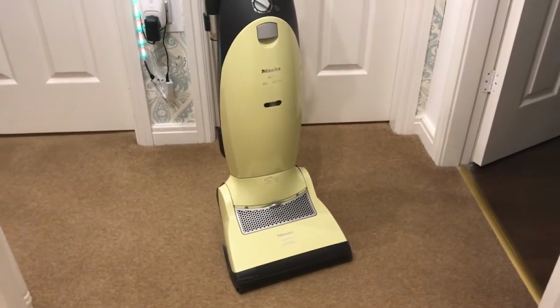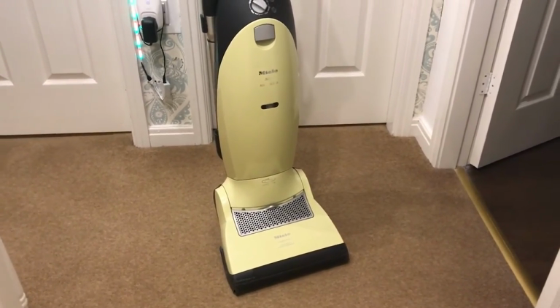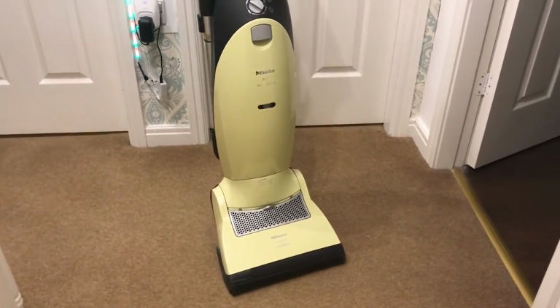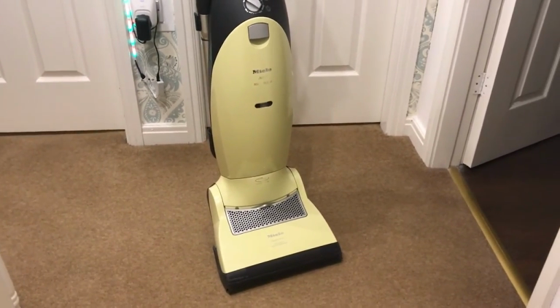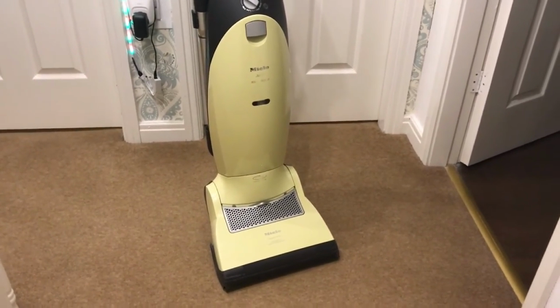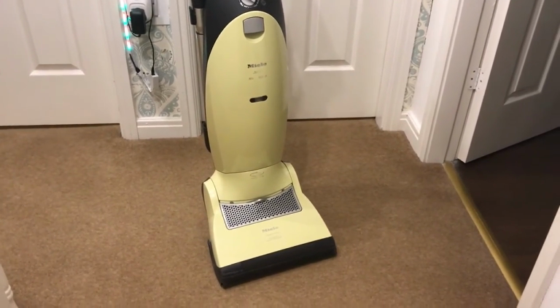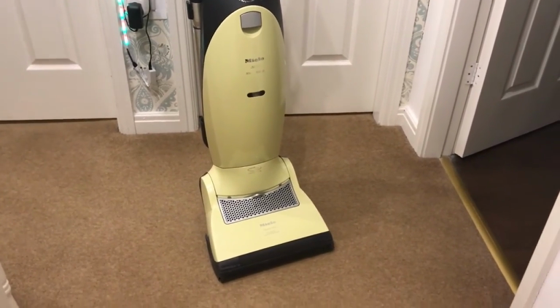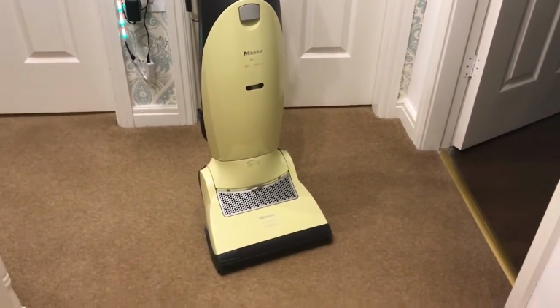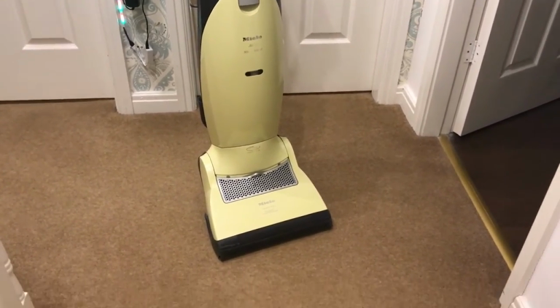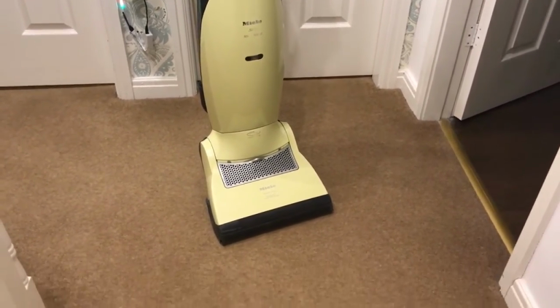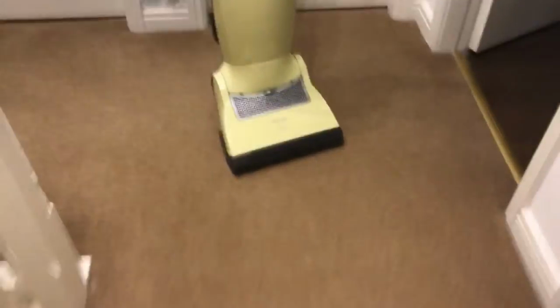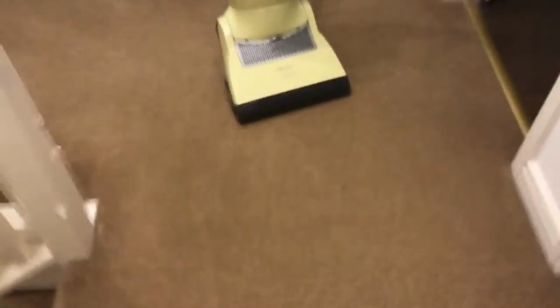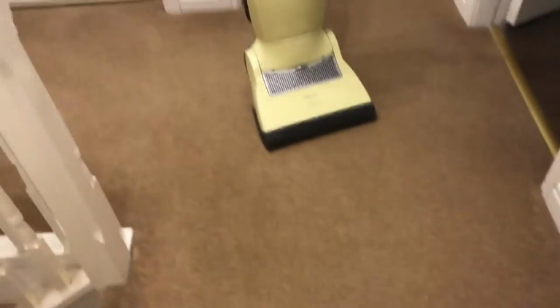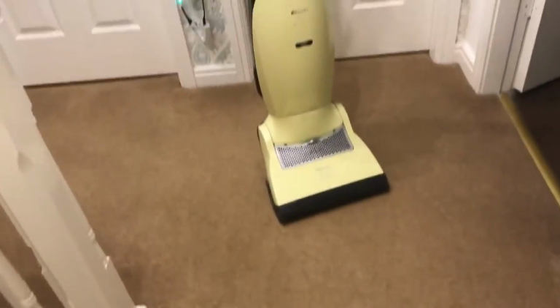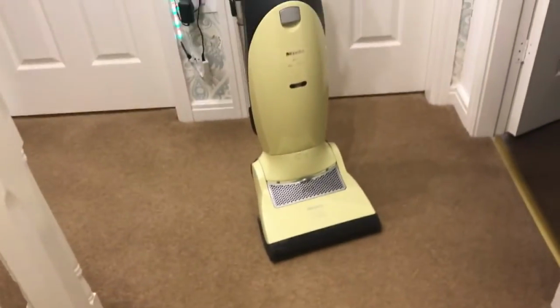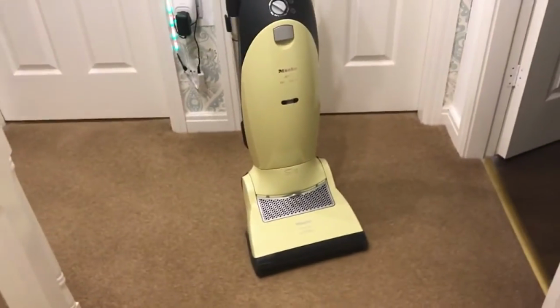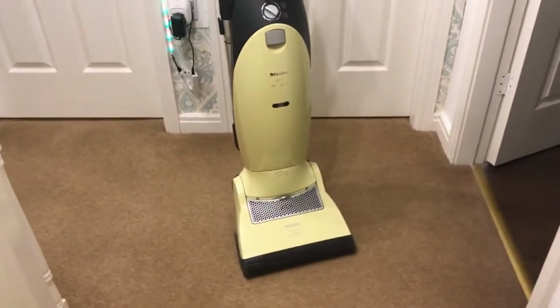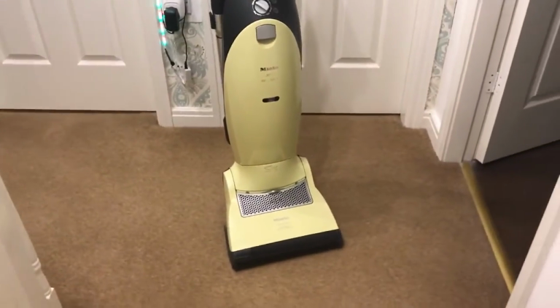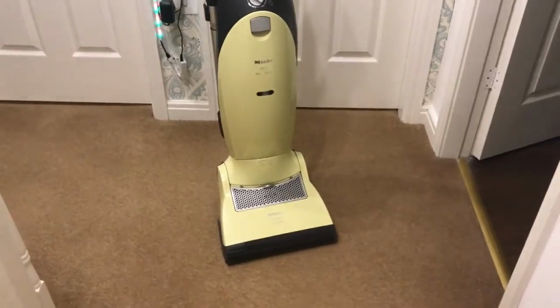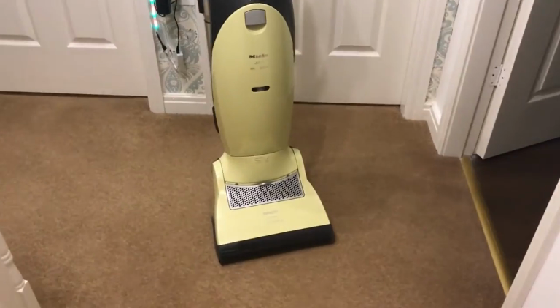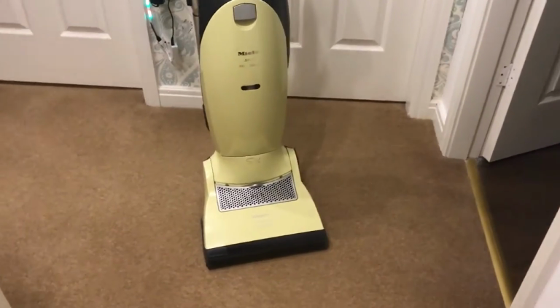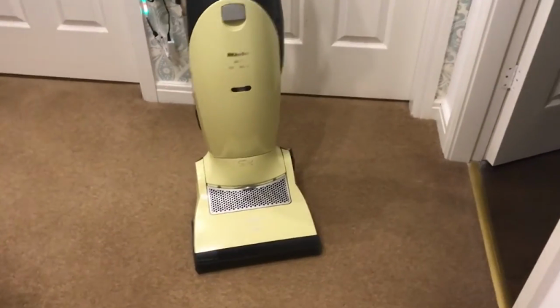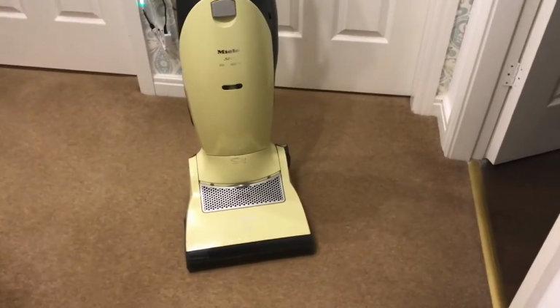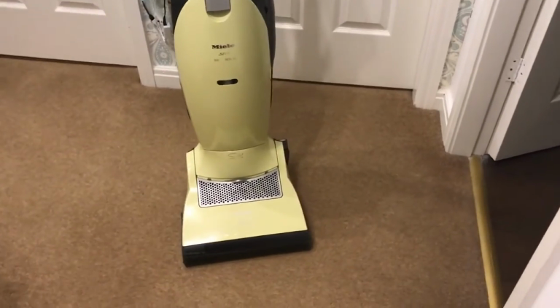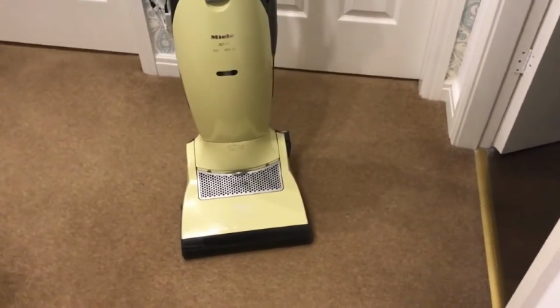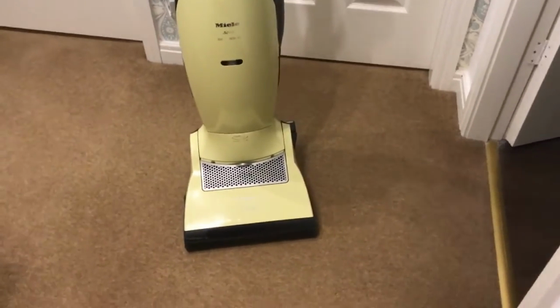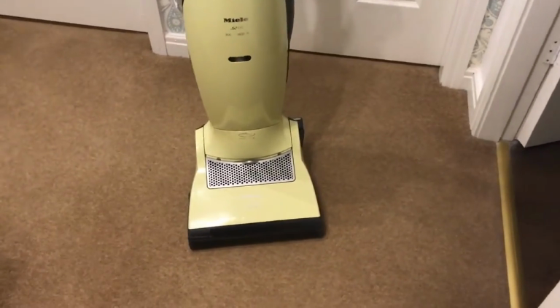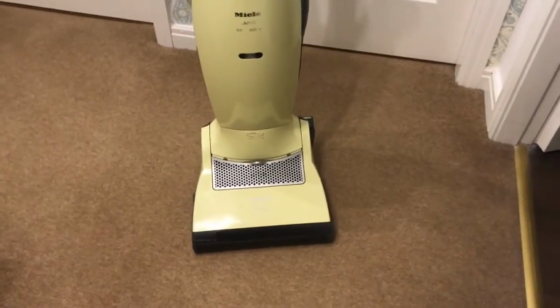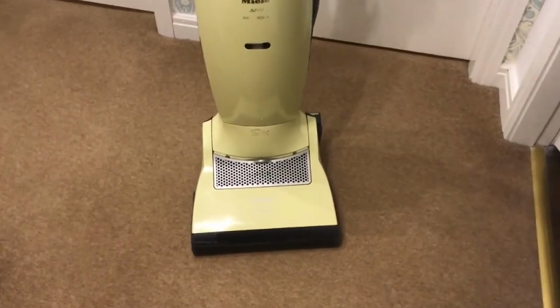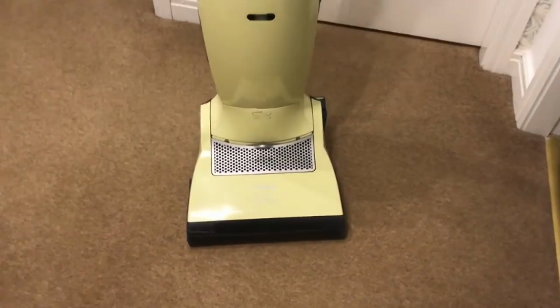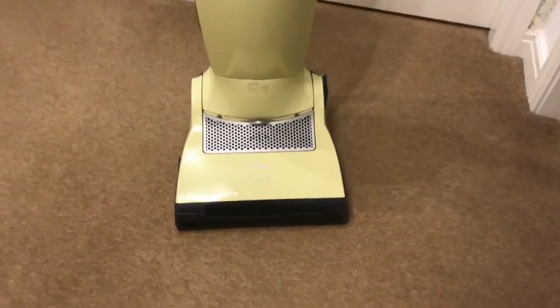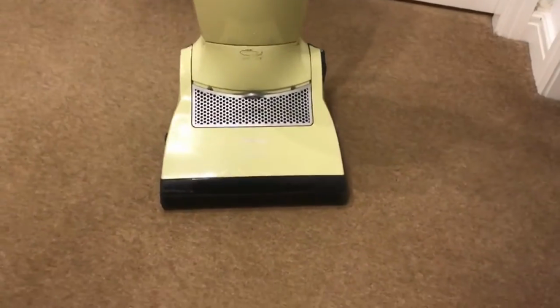So I'm going to take you off the tripod and take you on a little tour.